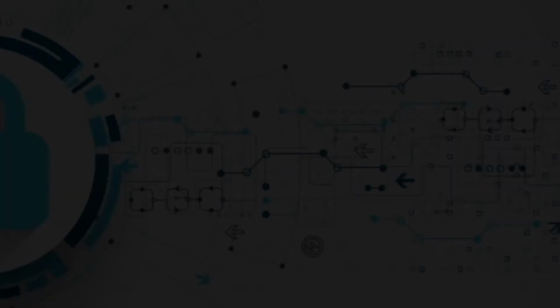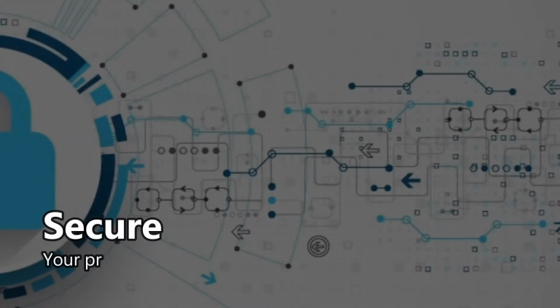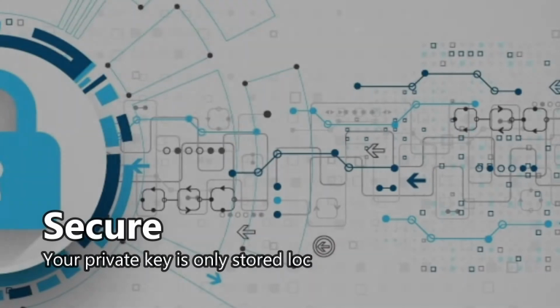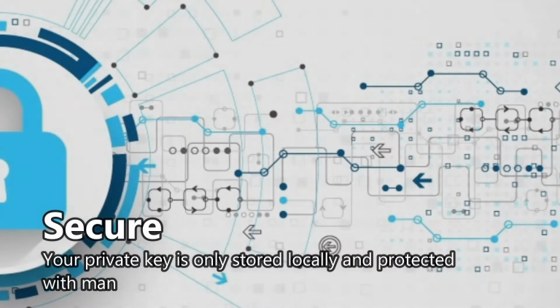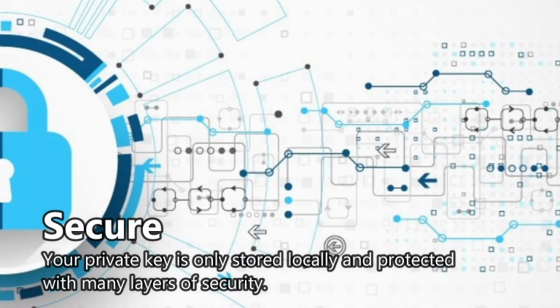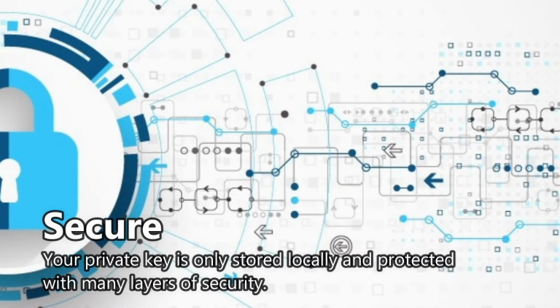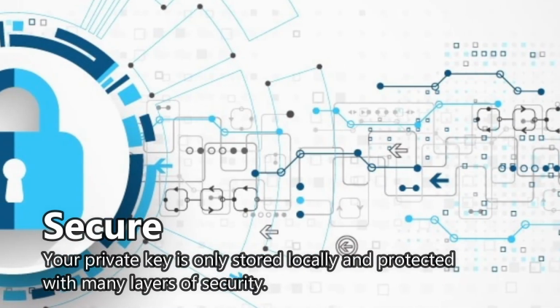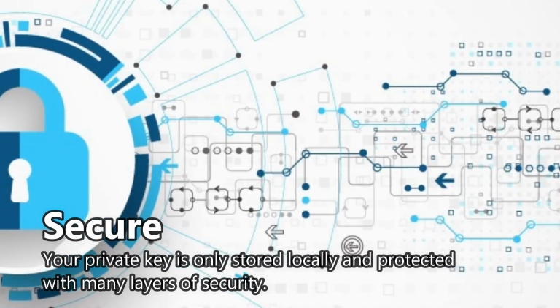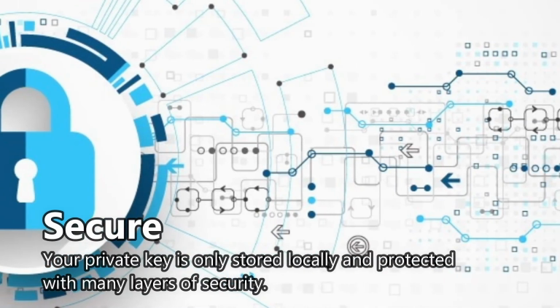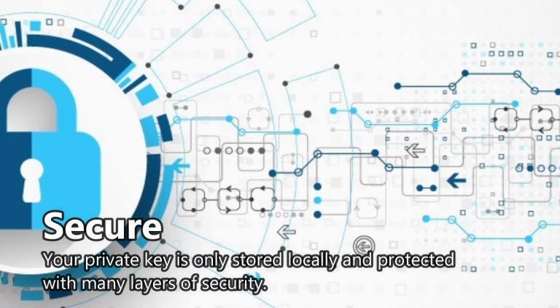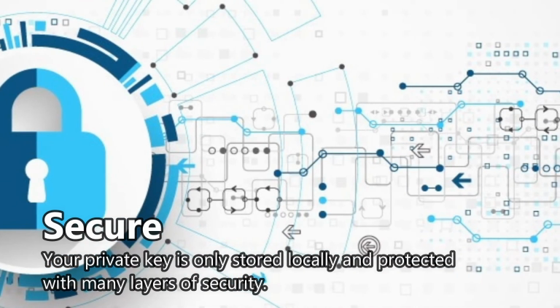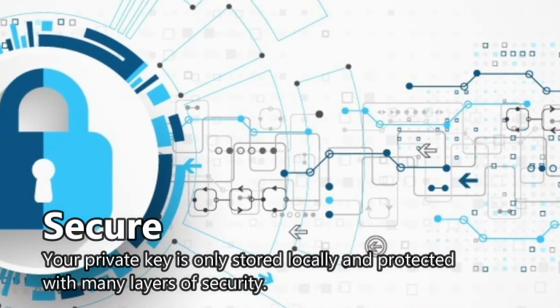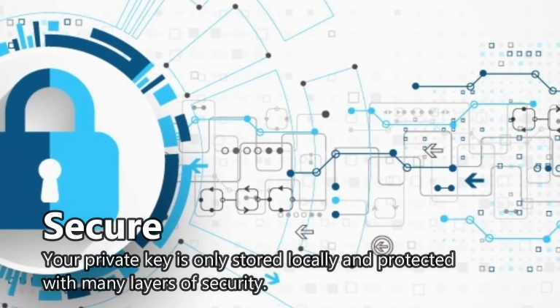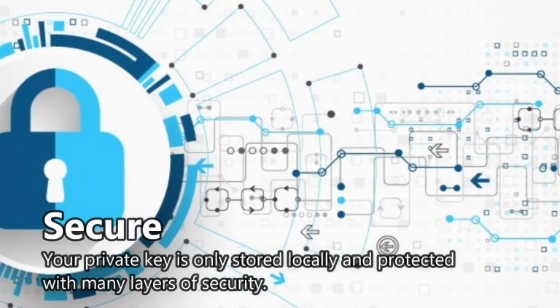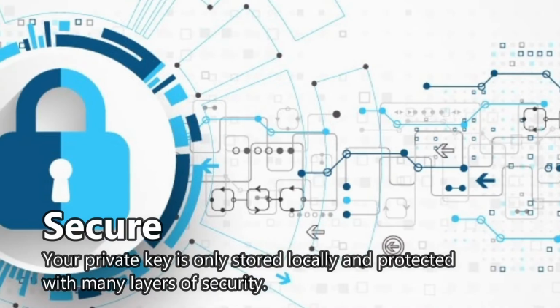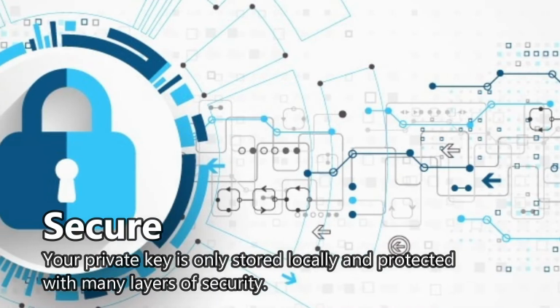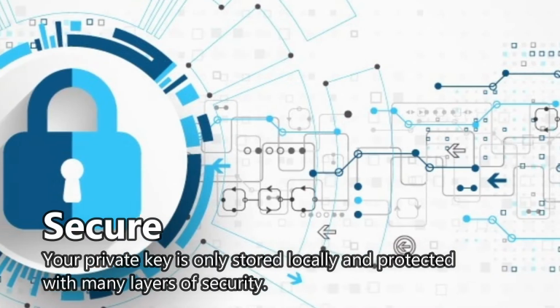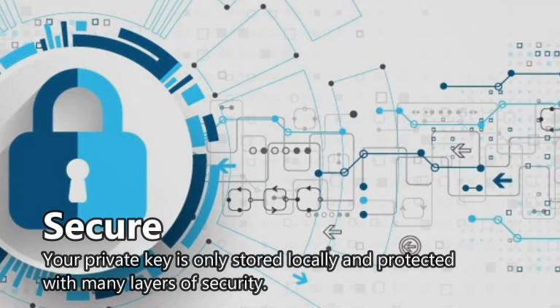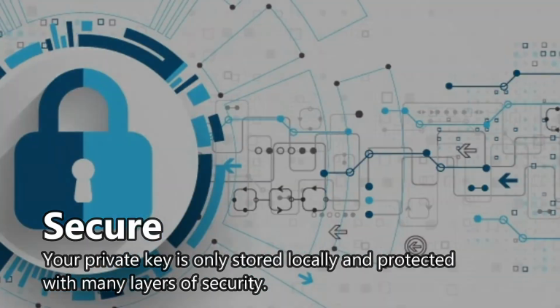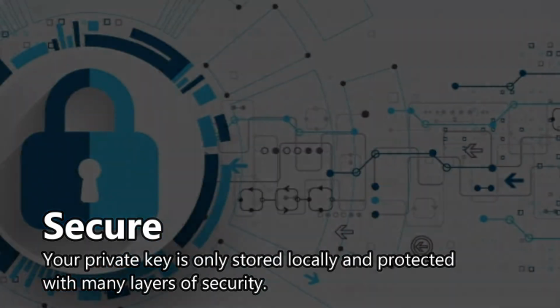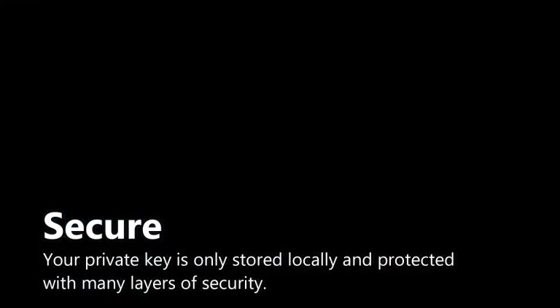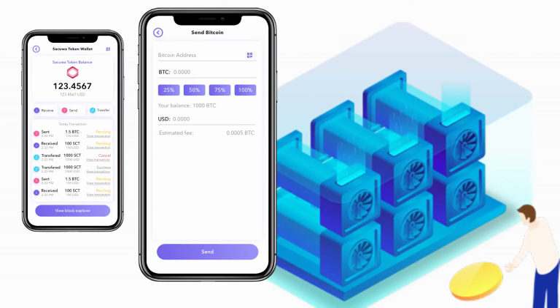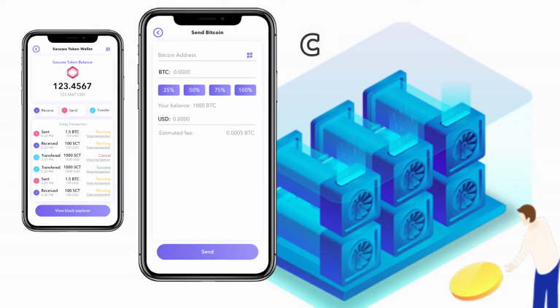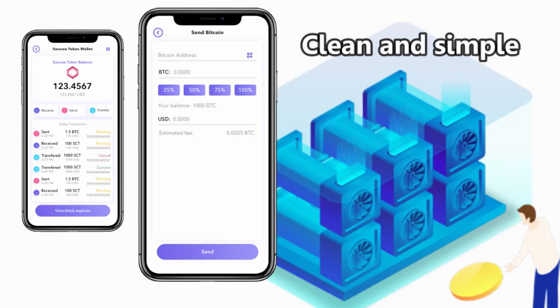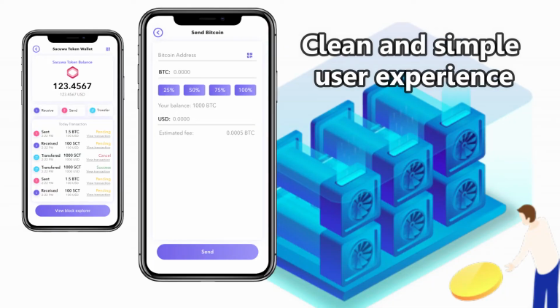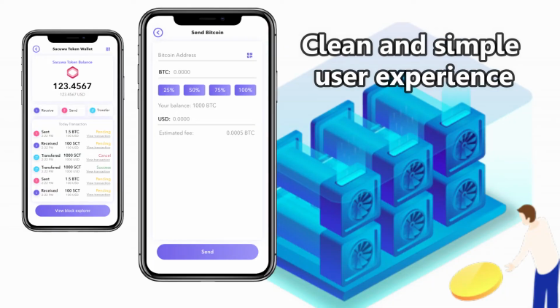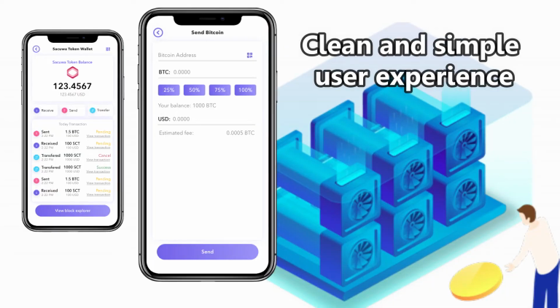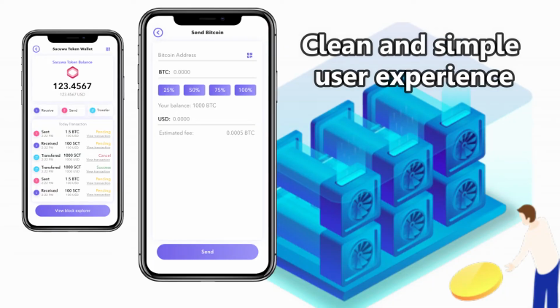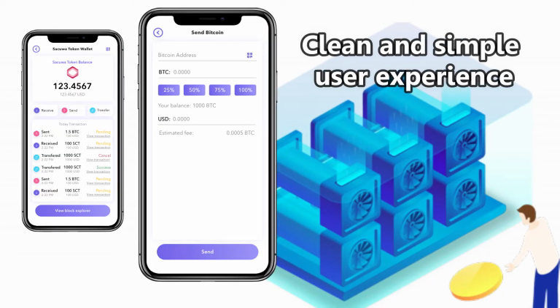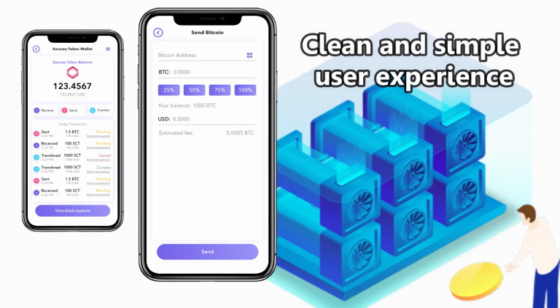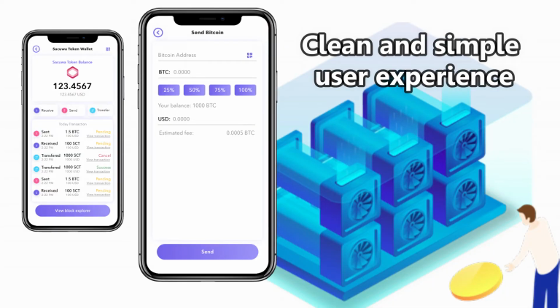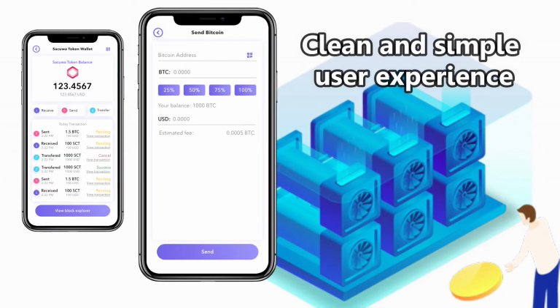Secua keeps your private key only stored locally and protected with many layers of security. Secua is a clean and simple user experience.